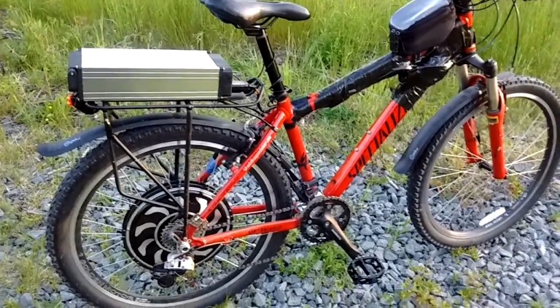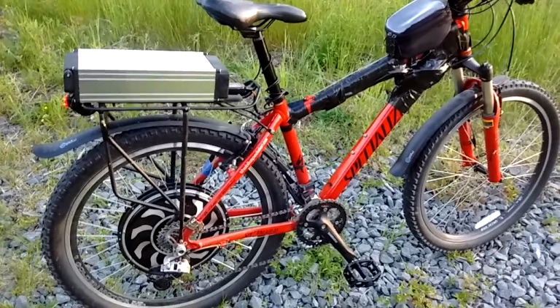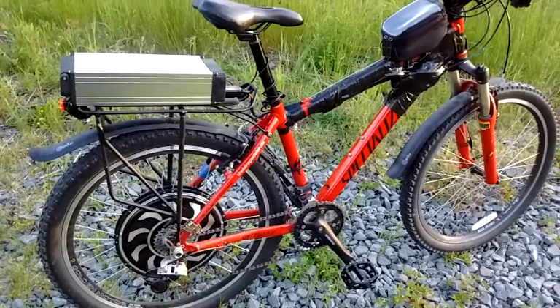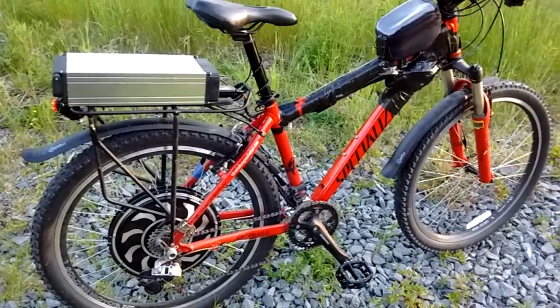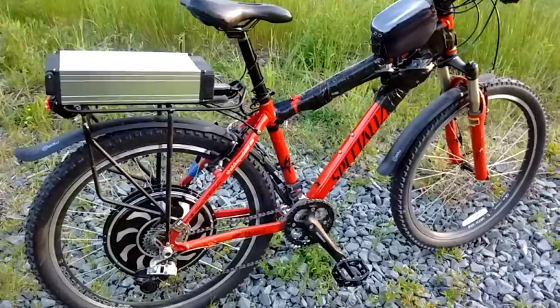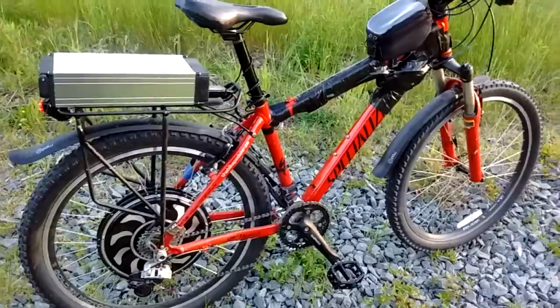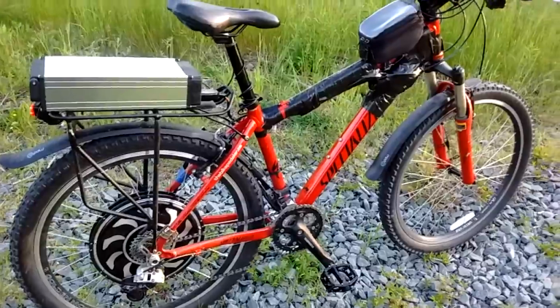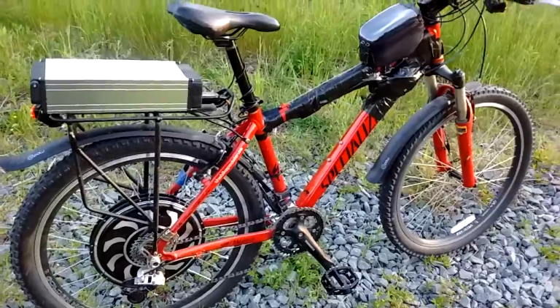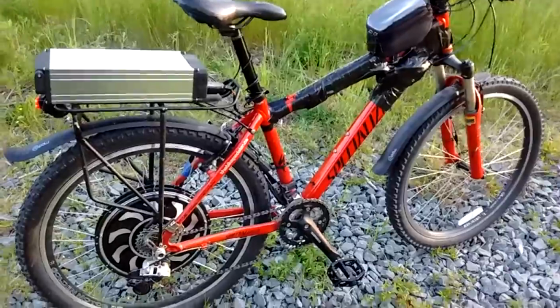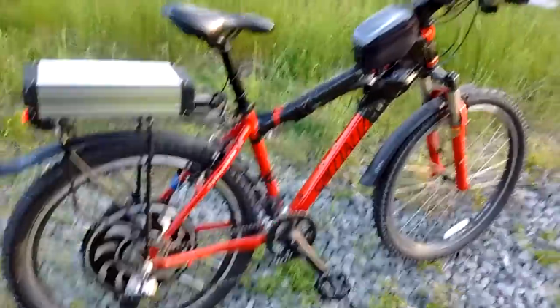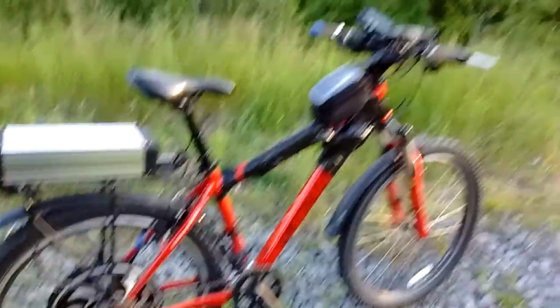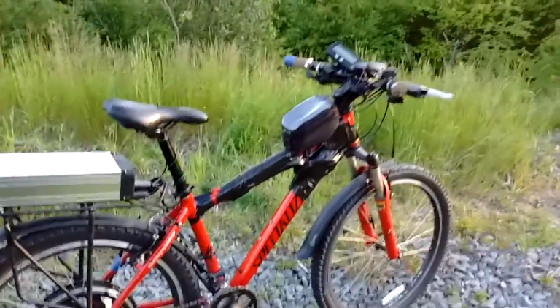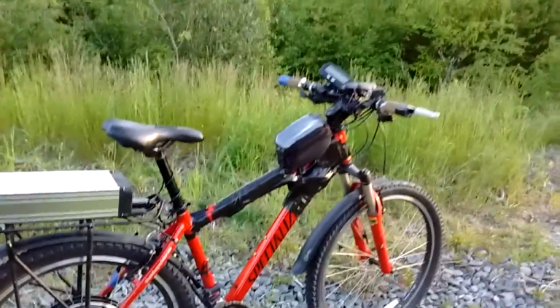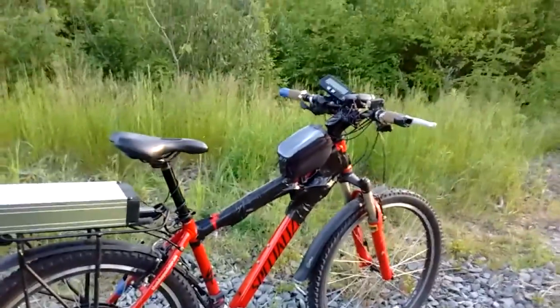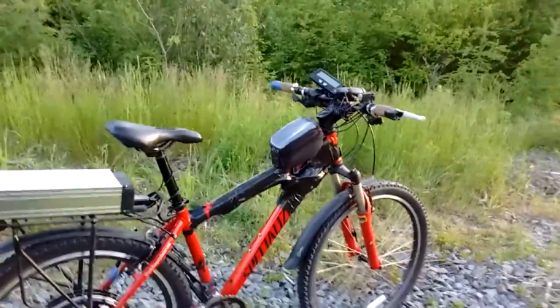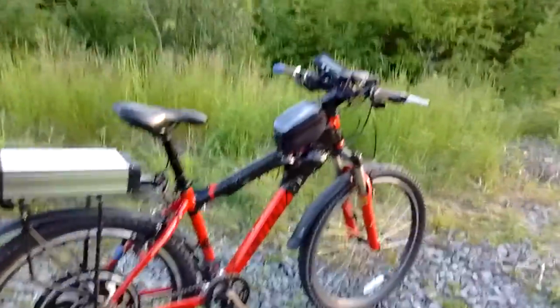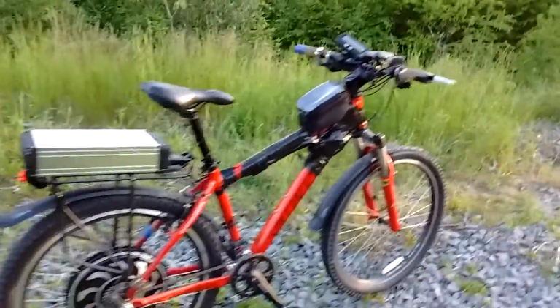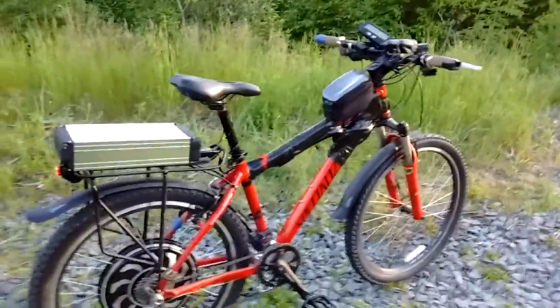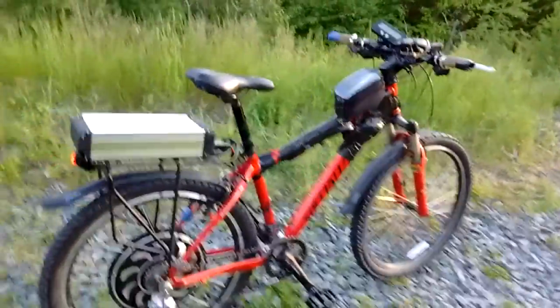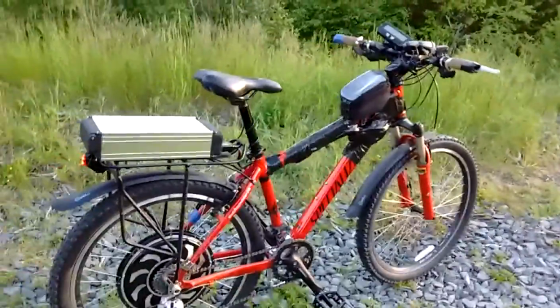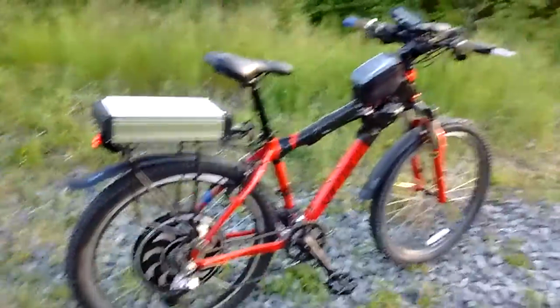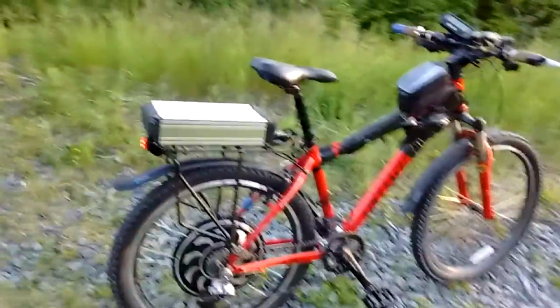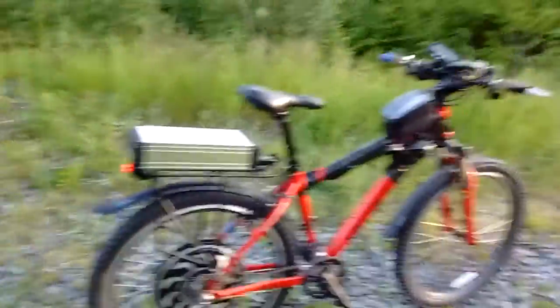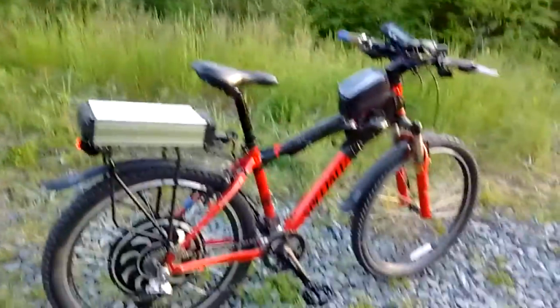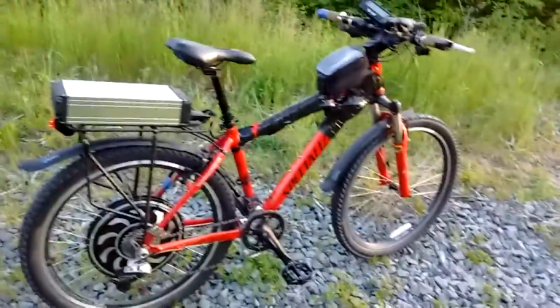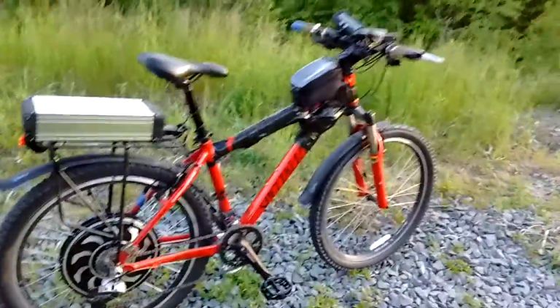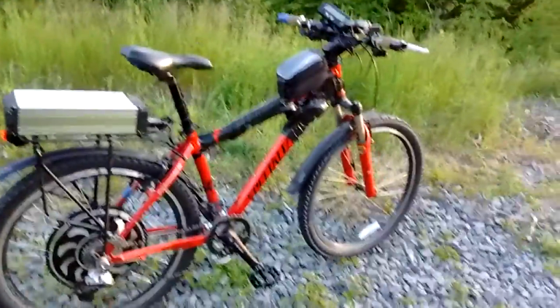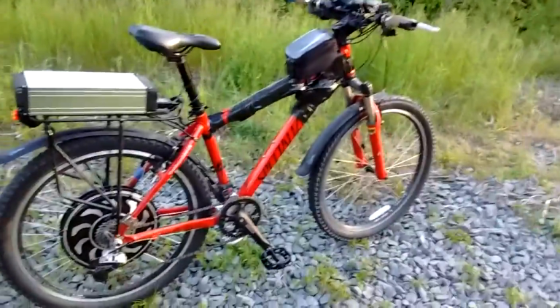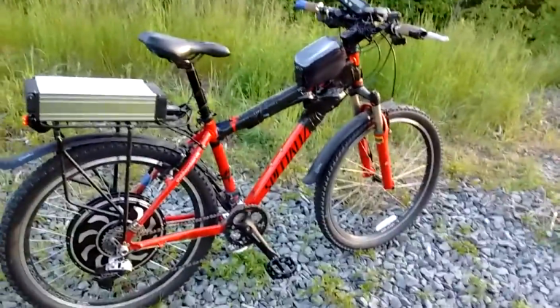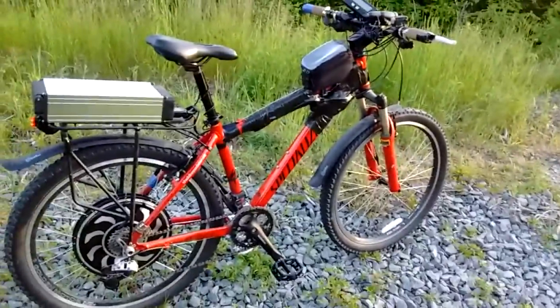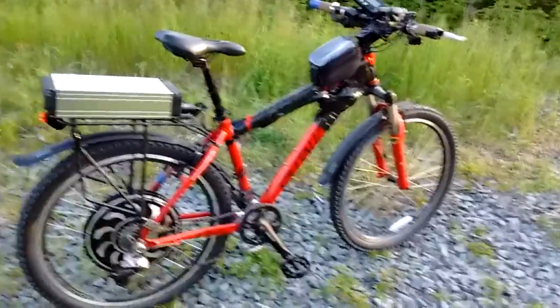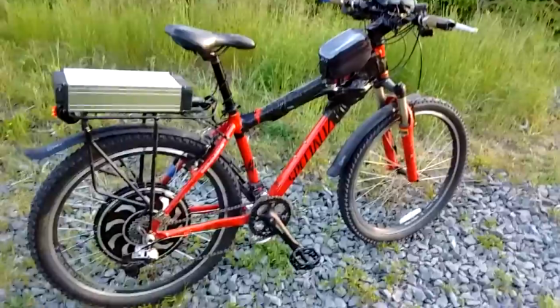It's been fun introducing you all to my bike and I'll chat with you later.